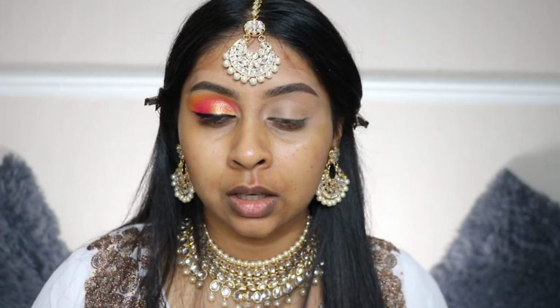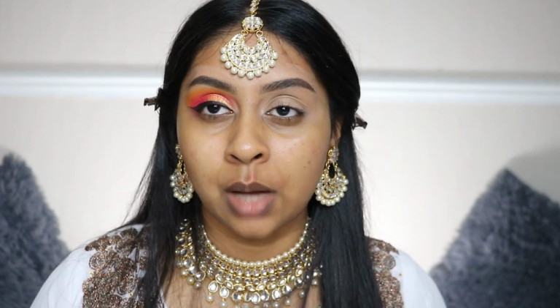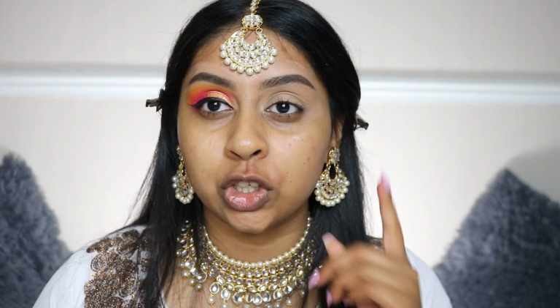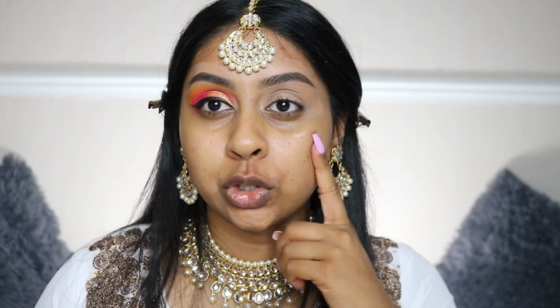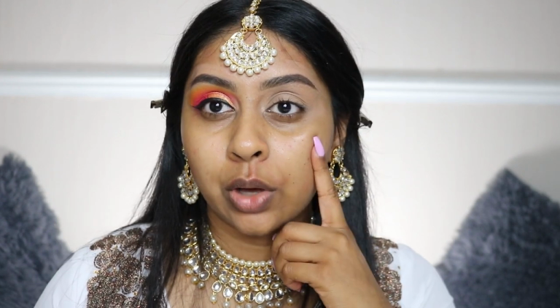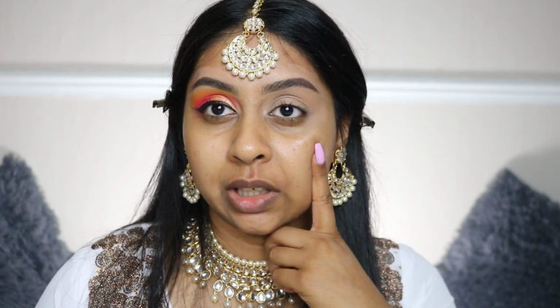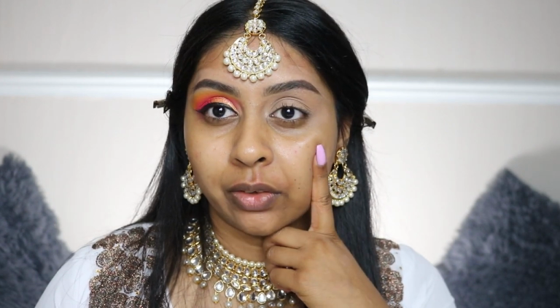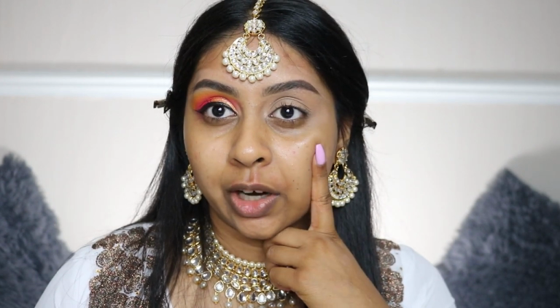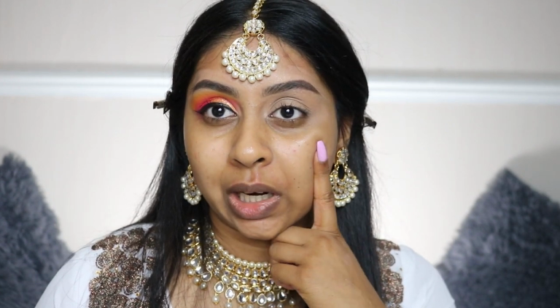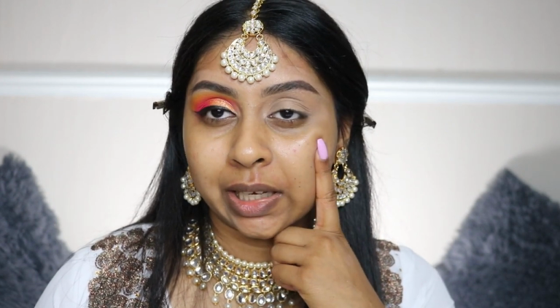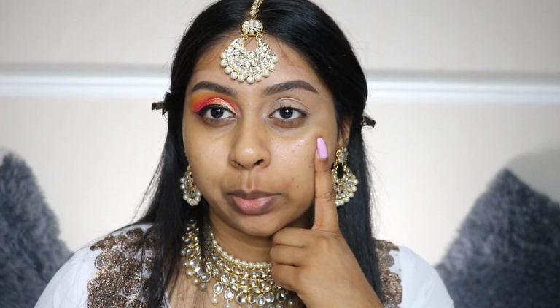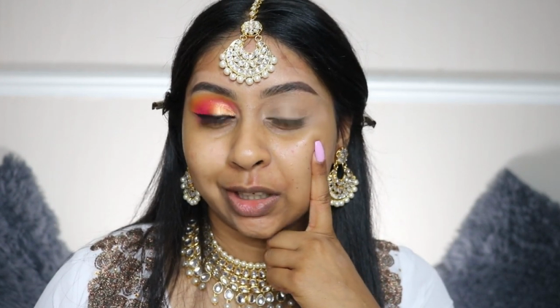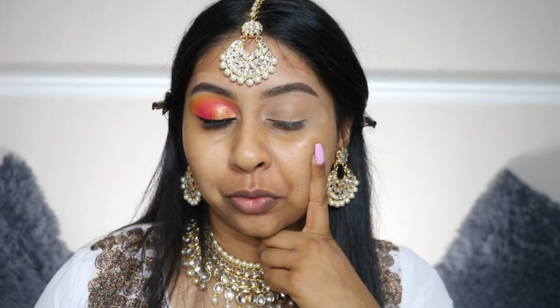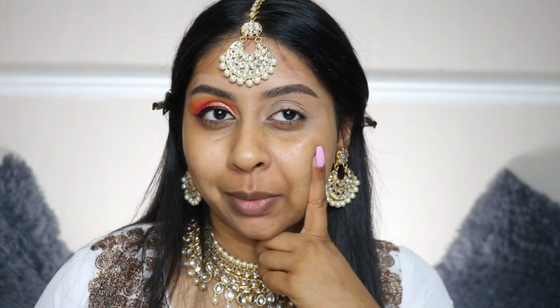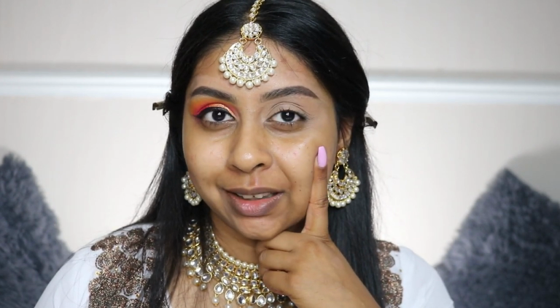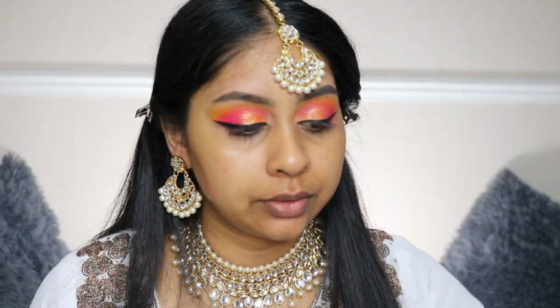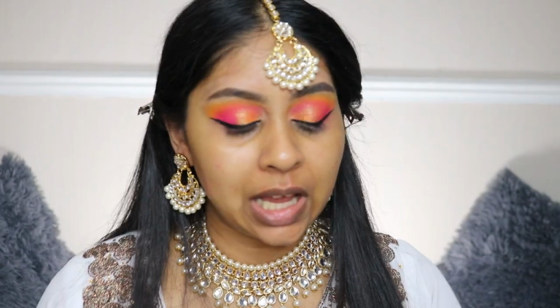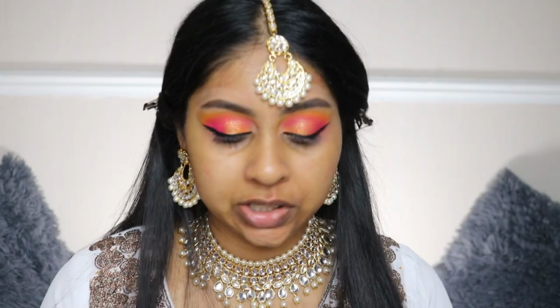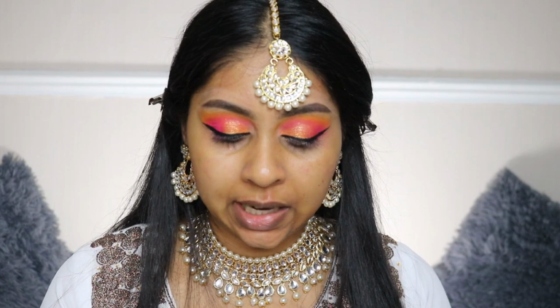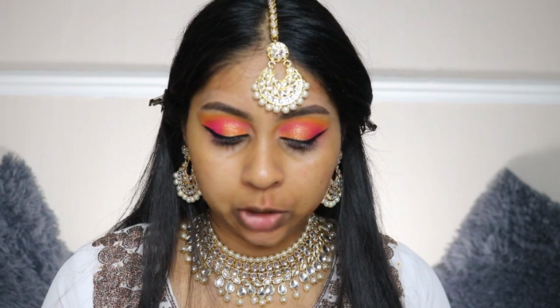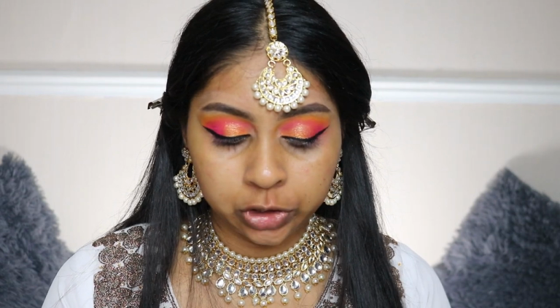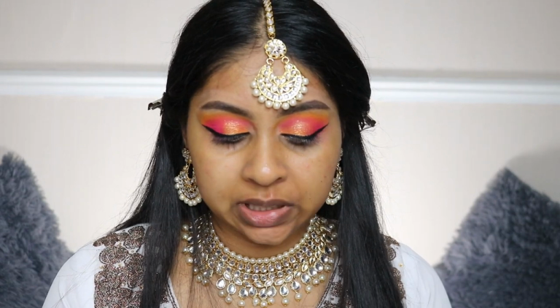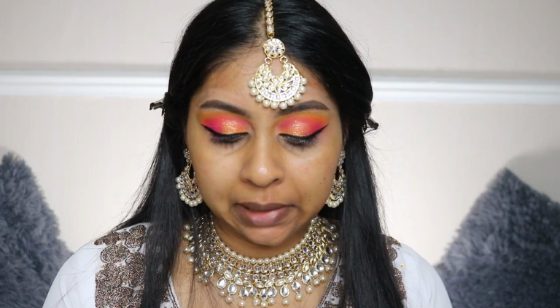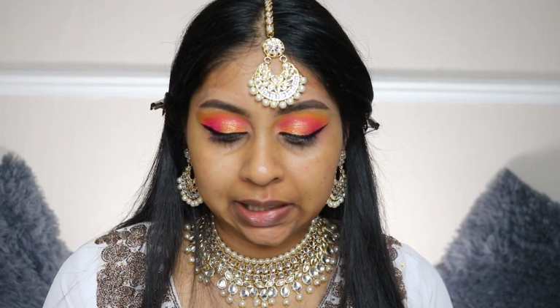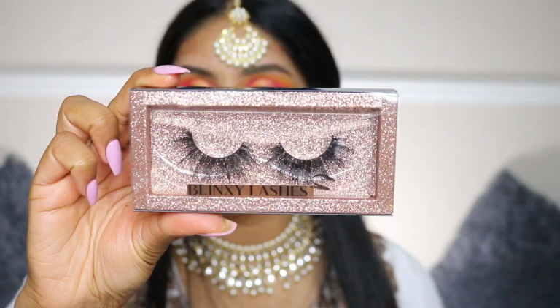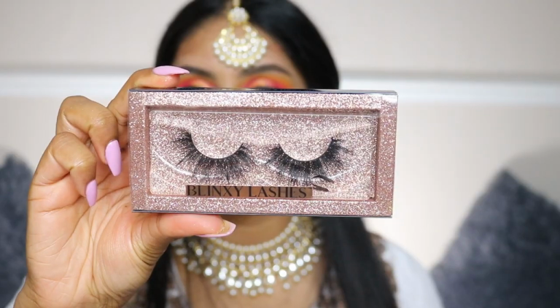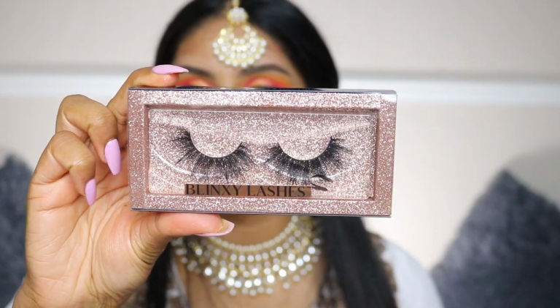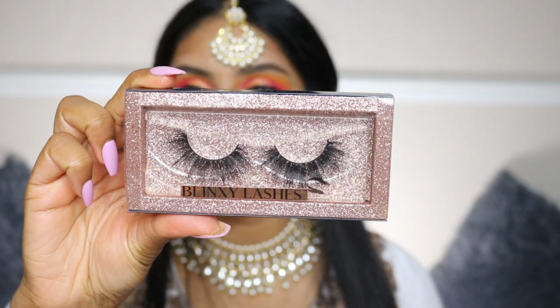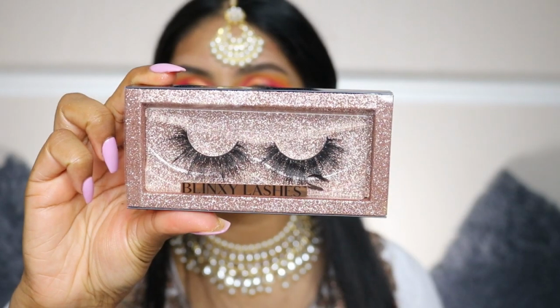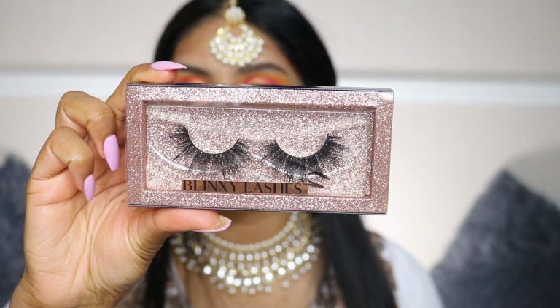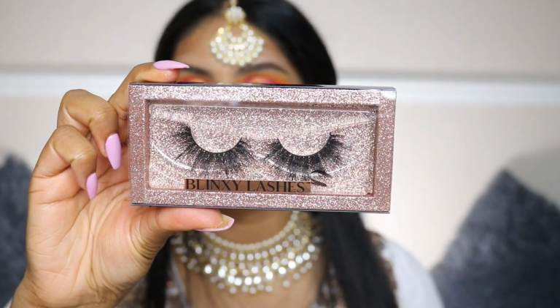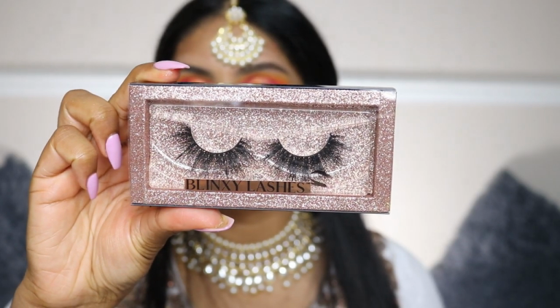Next up I'm going to use some of my Benefit Roller Liner in black. I'm just going to do the other eye quickly and I'll be right back. For lashes today I'm going to be using the Blinky Lashes in the style Flutter.